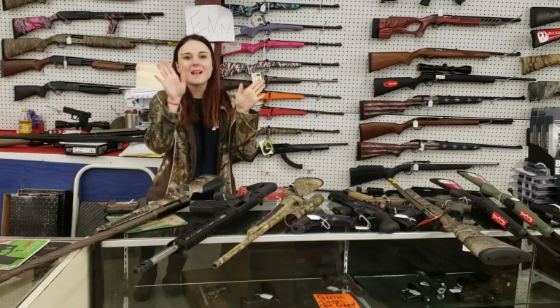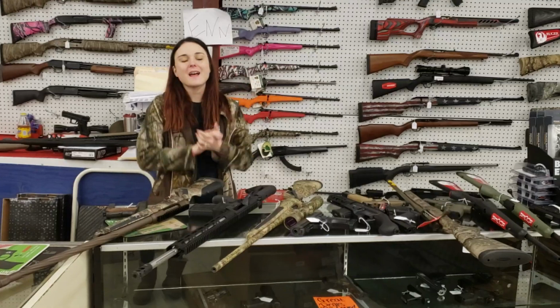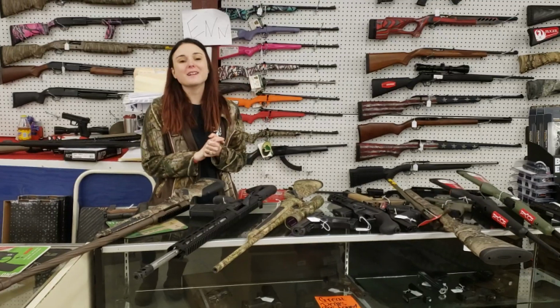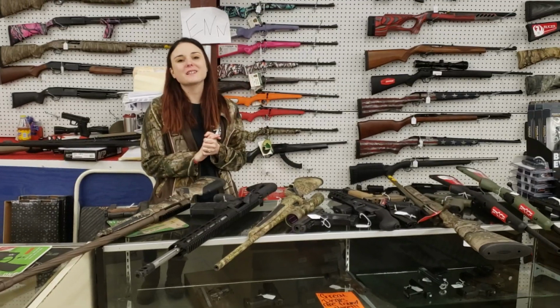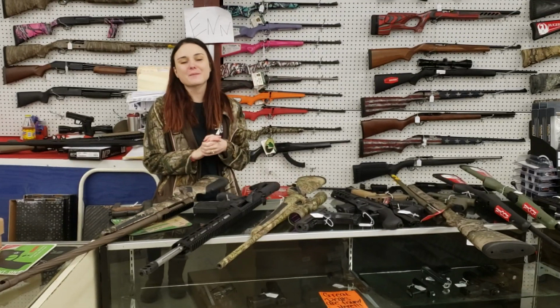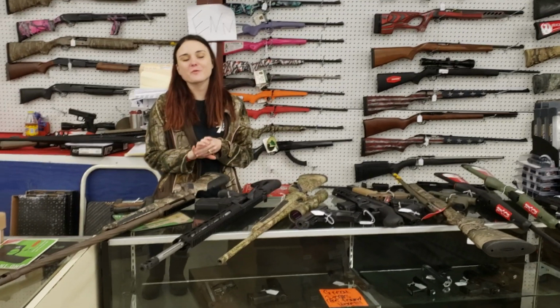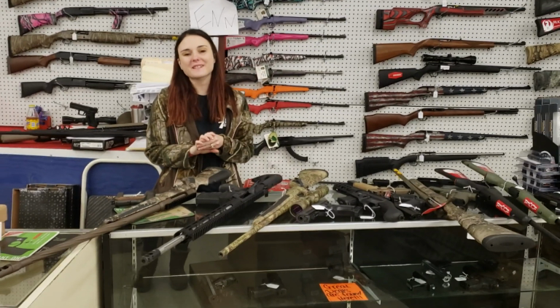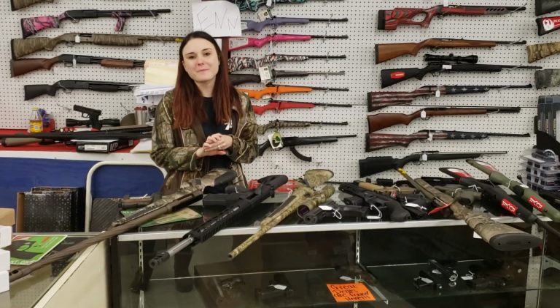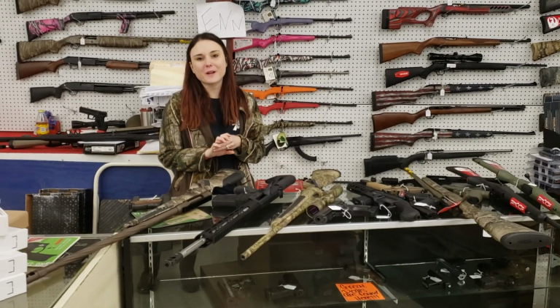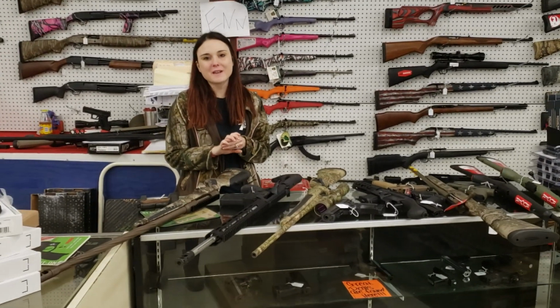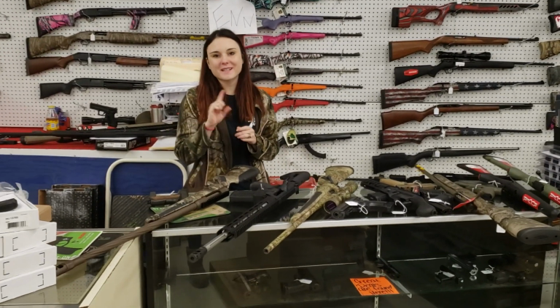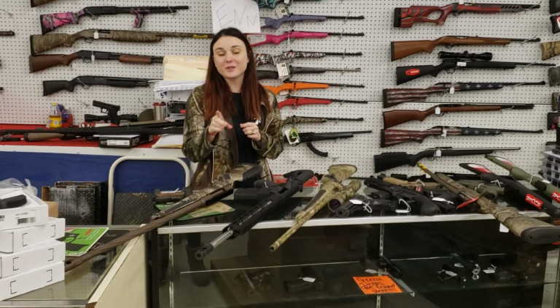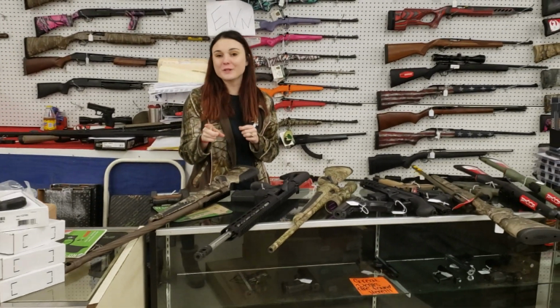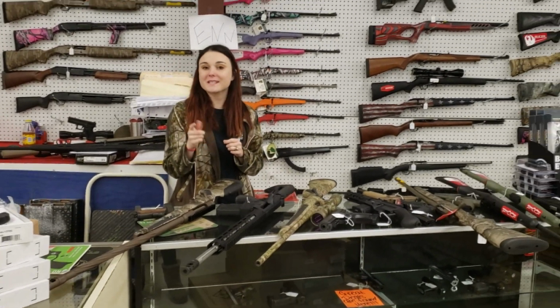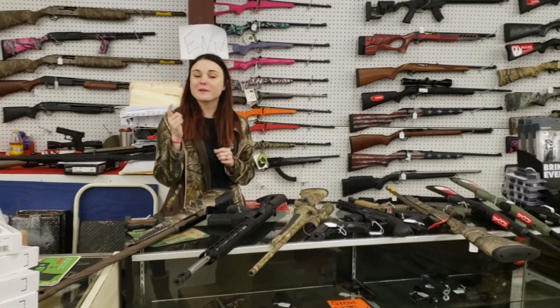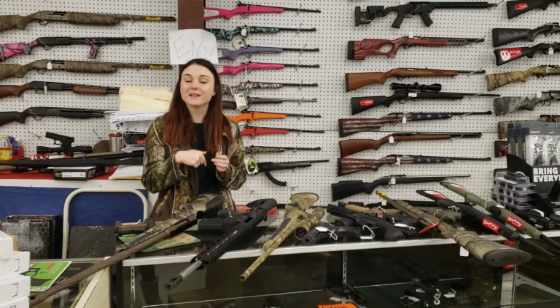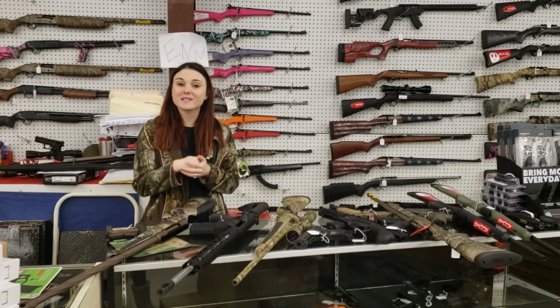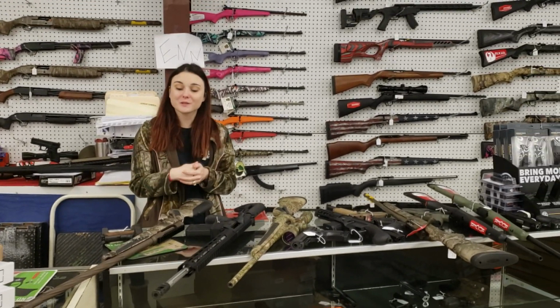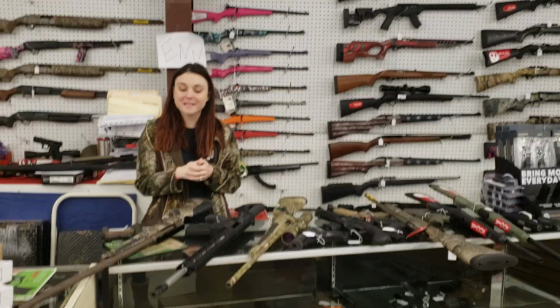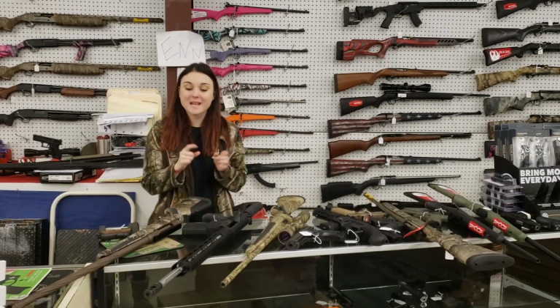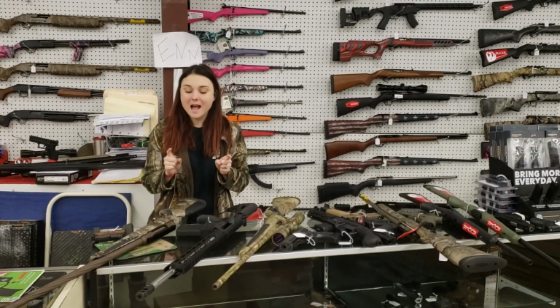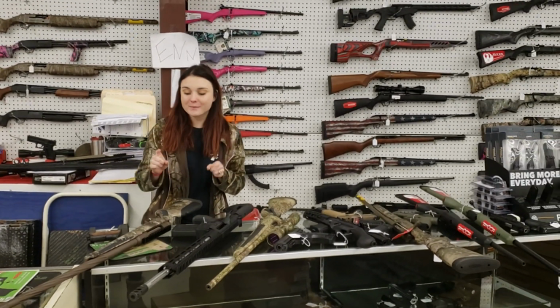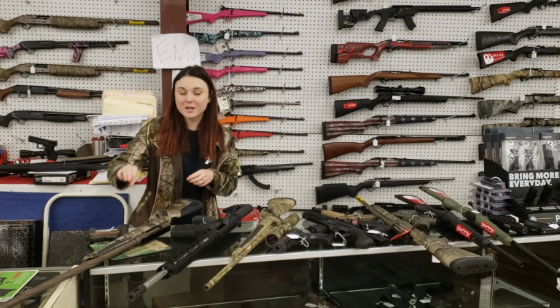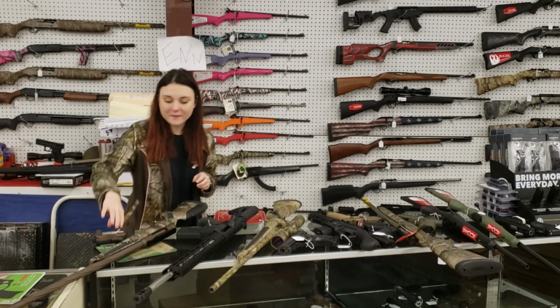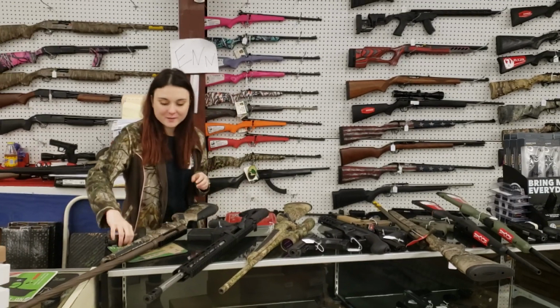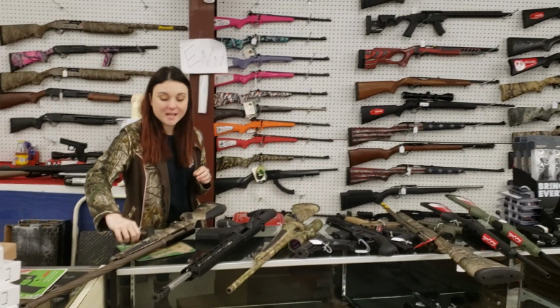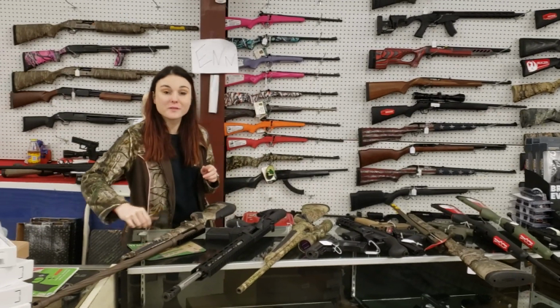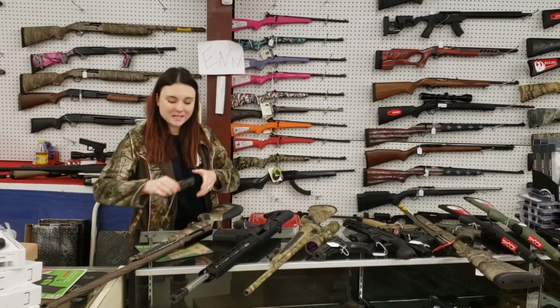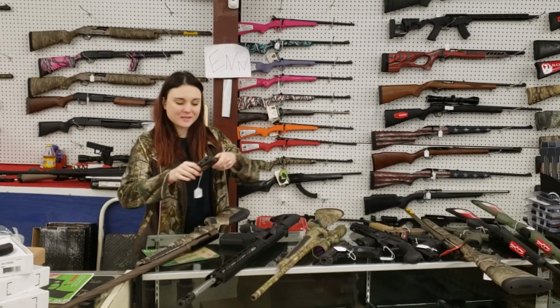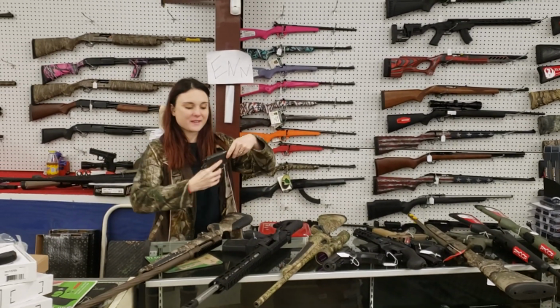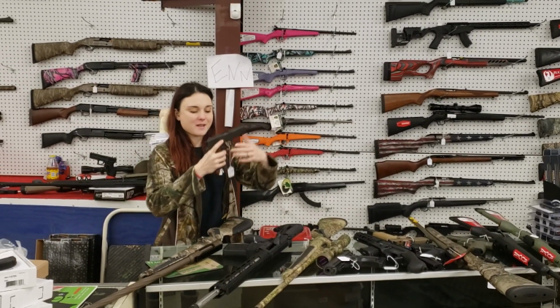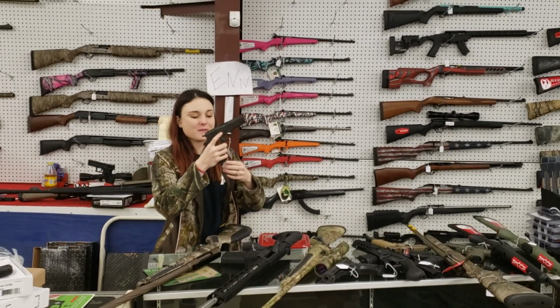Hey y'all, it's Amber from Exile. Happy Friday, everybody! Y'all don't forget, today we are here until 6. I'm going to start my video today with my used stuff that came in.